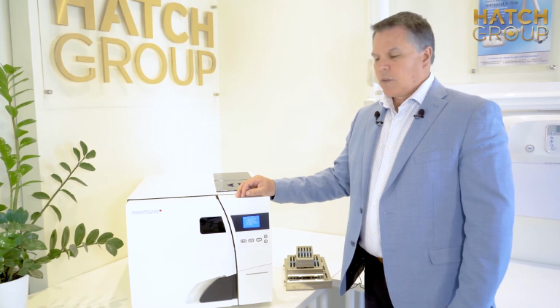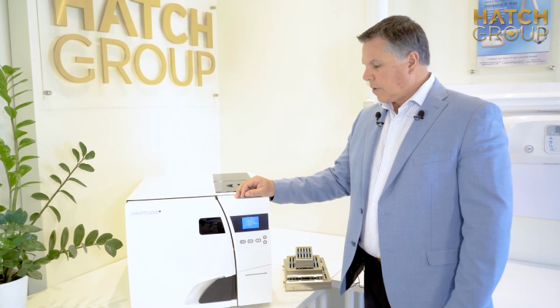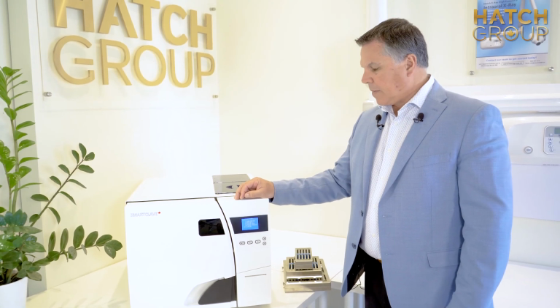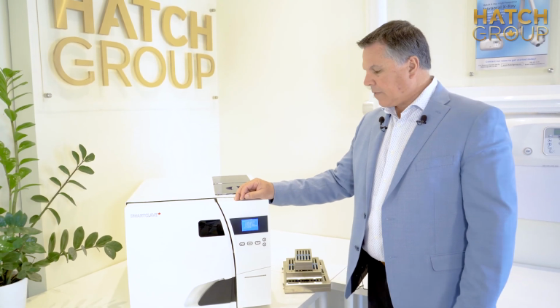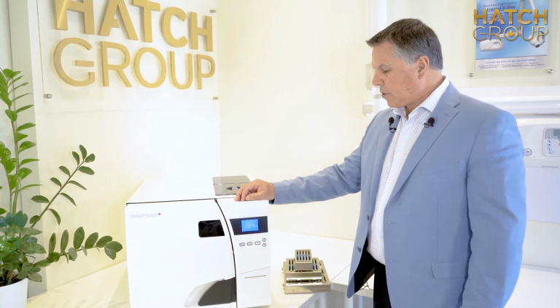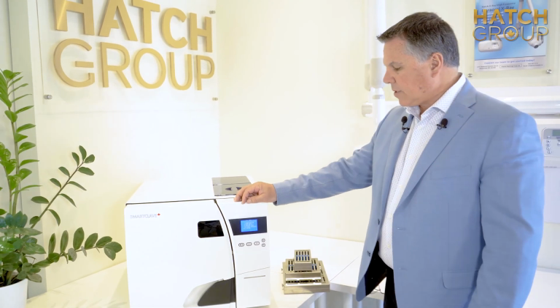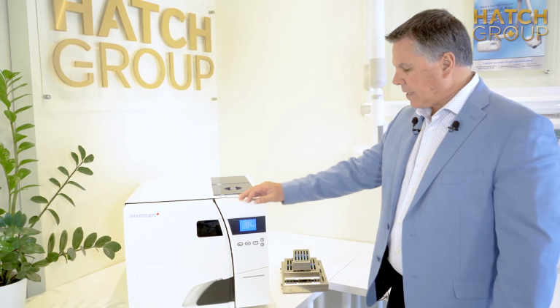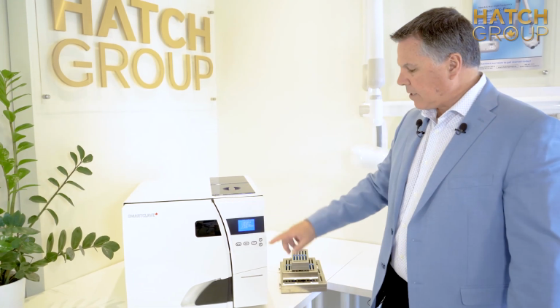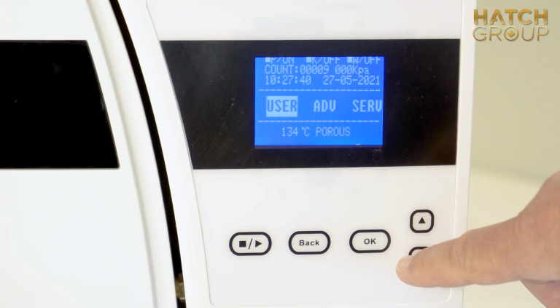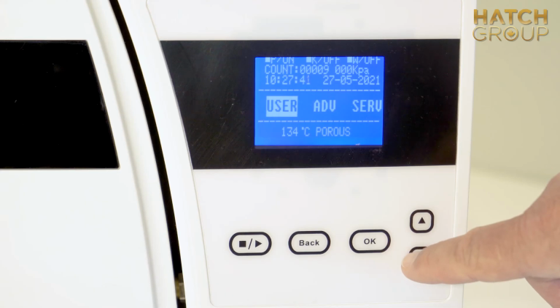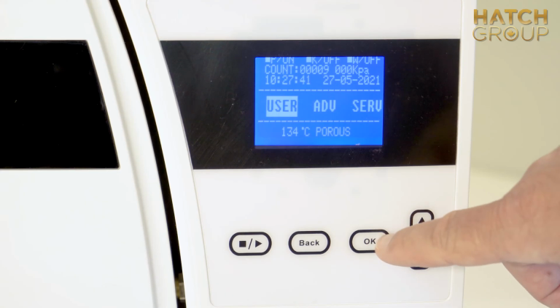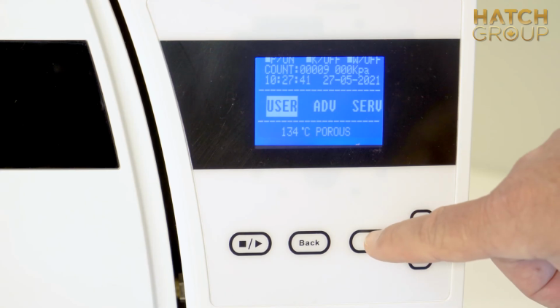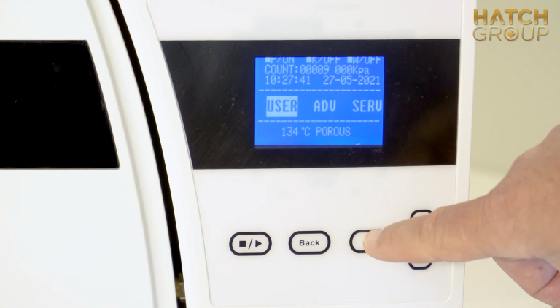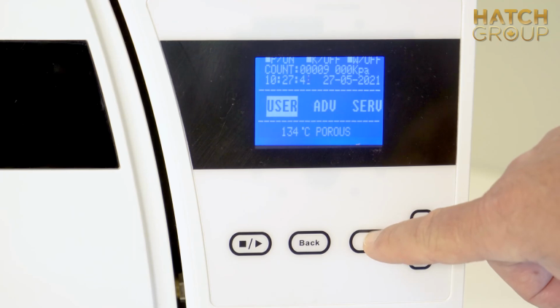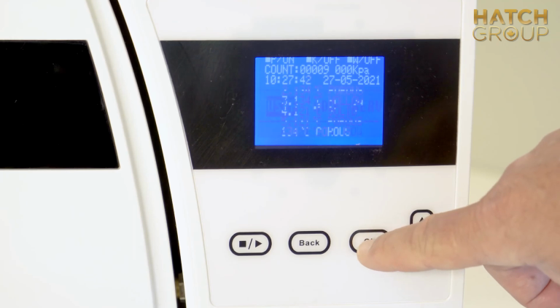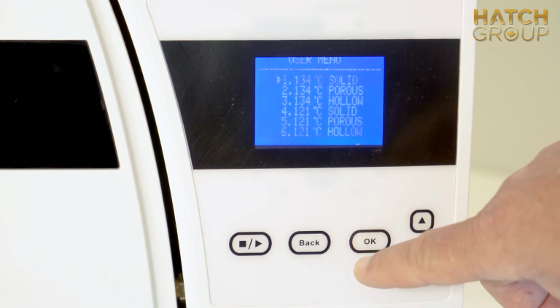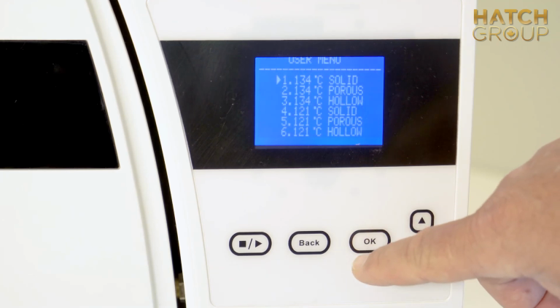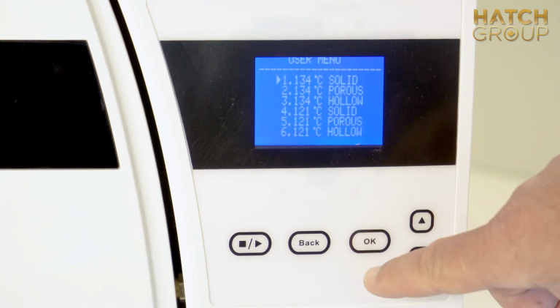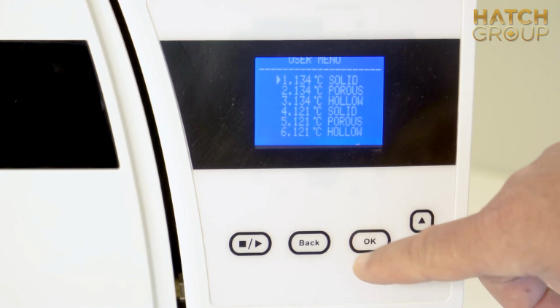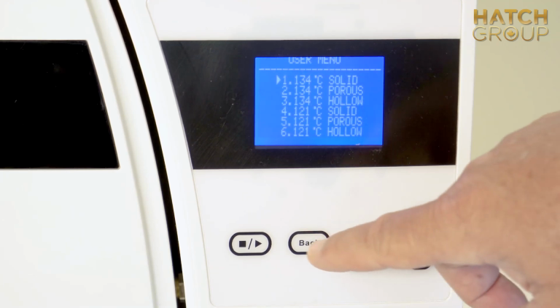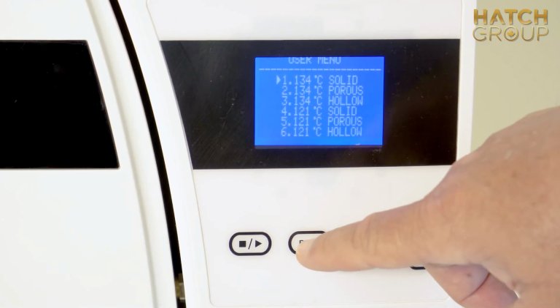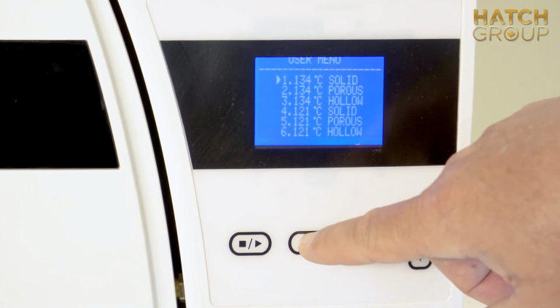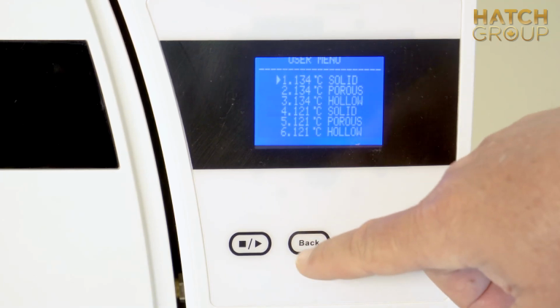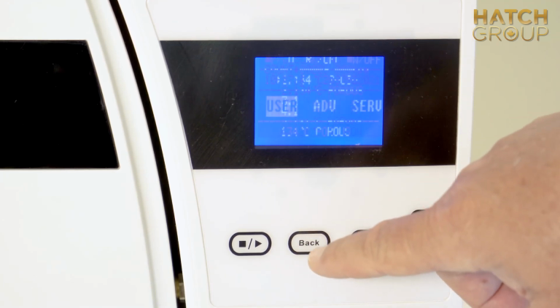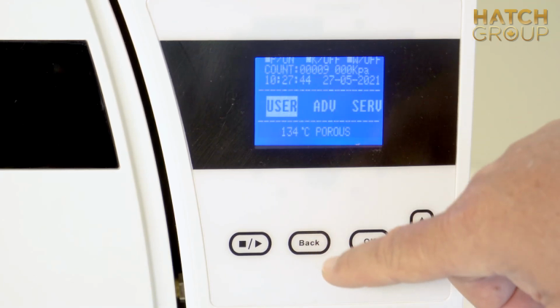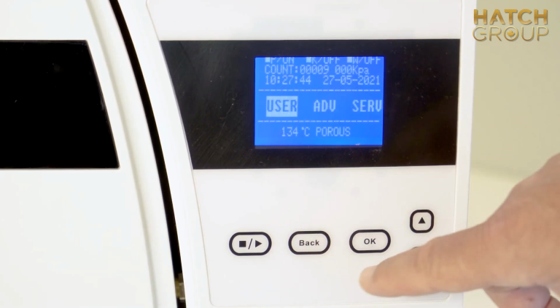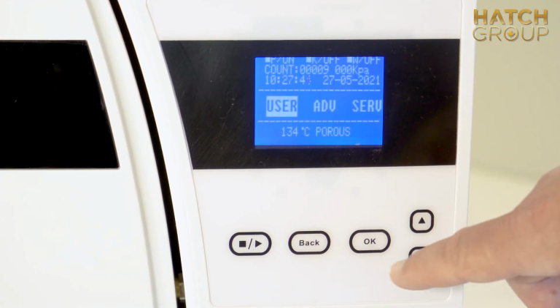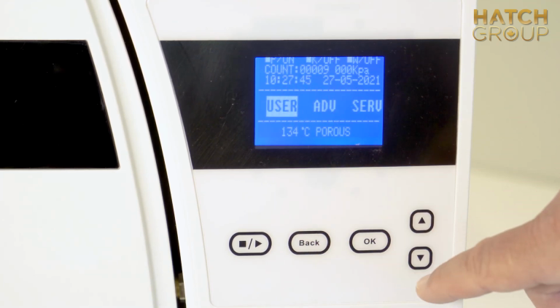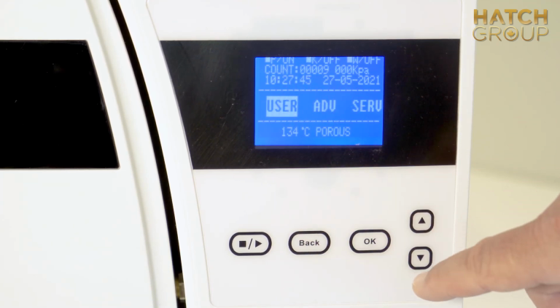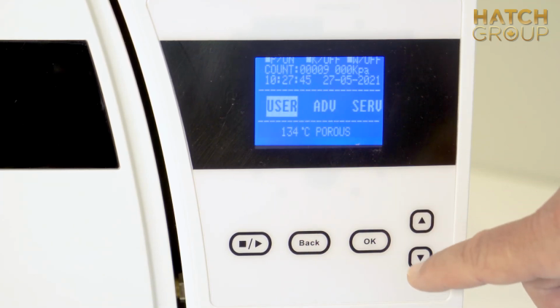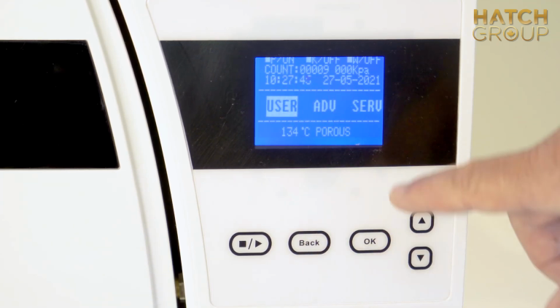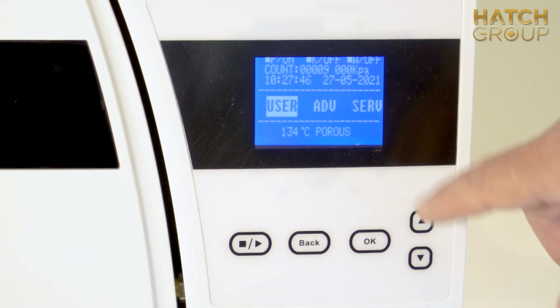One of the main features is it's a touchscreen, so you don't have buttons — your fingers just touch the screen and it automatically changes.